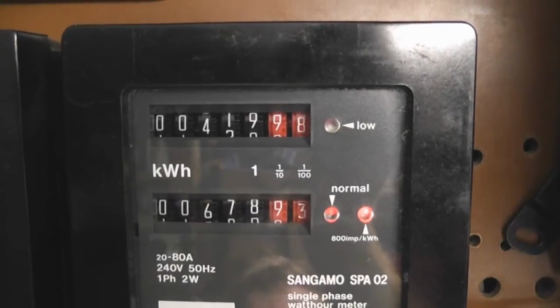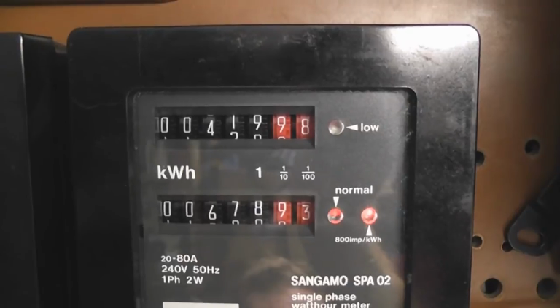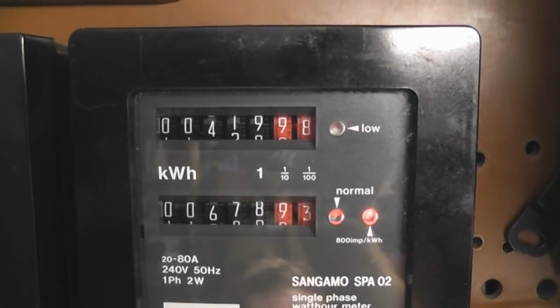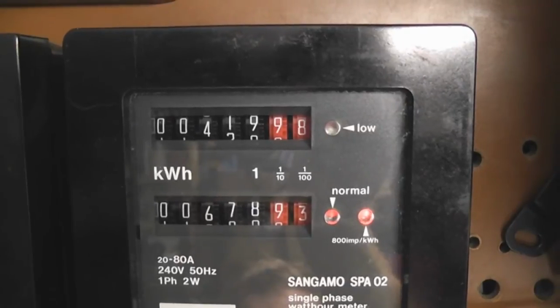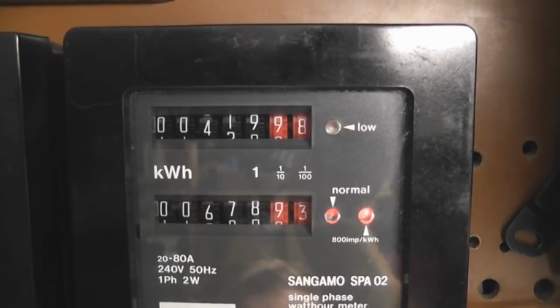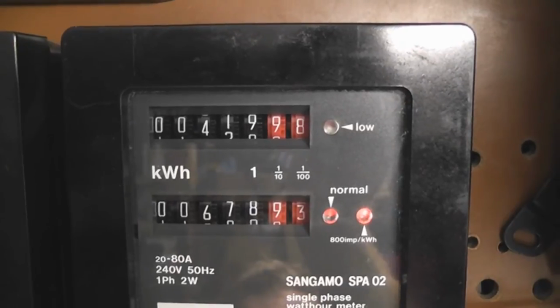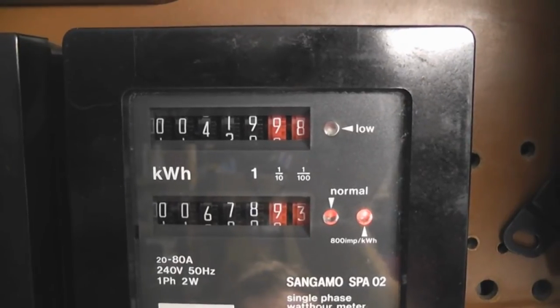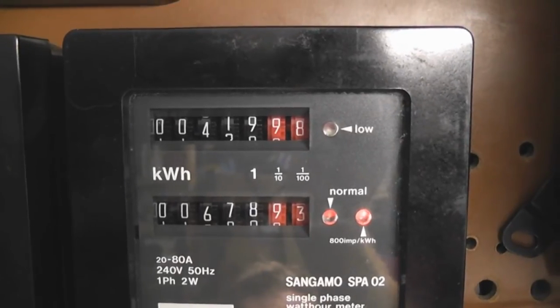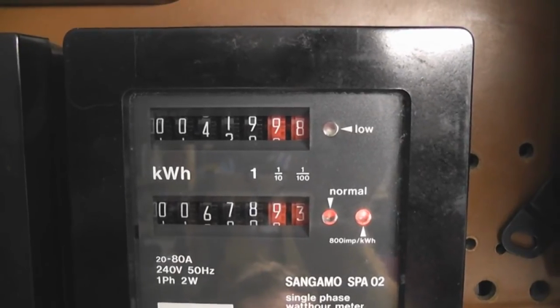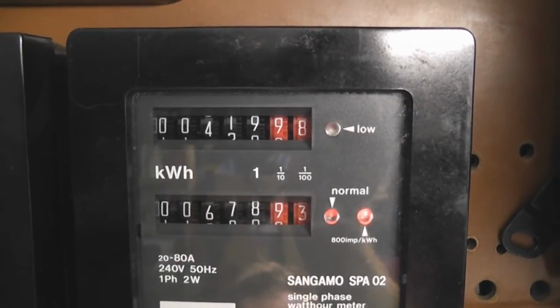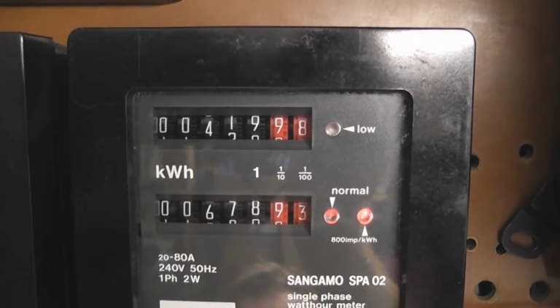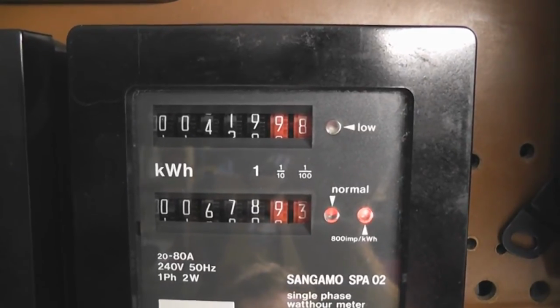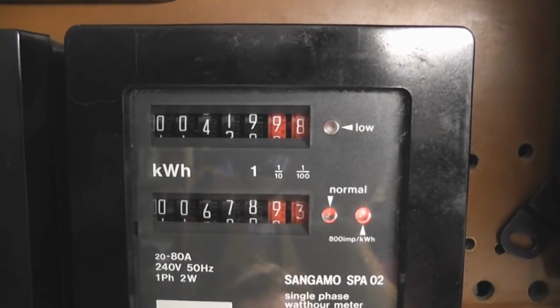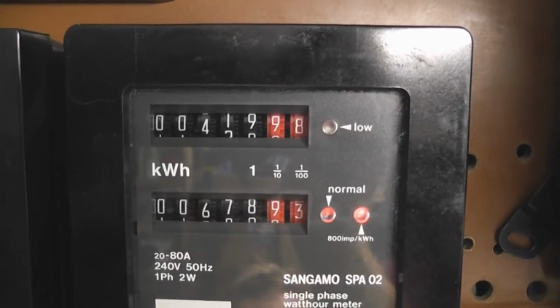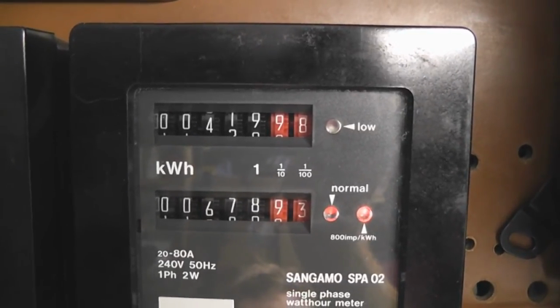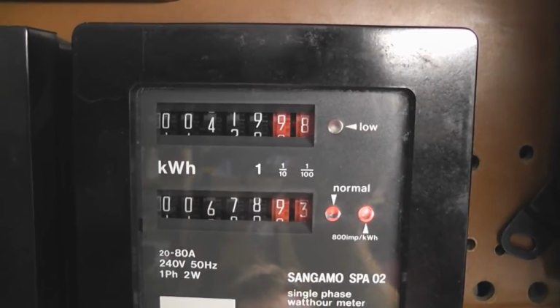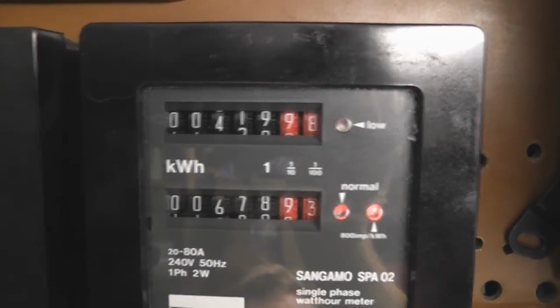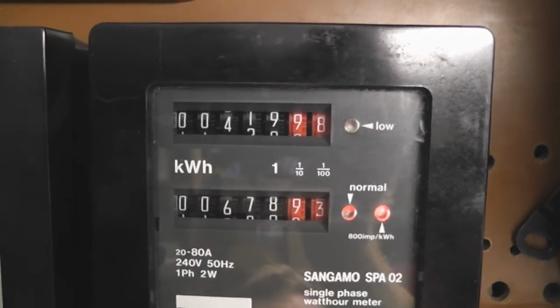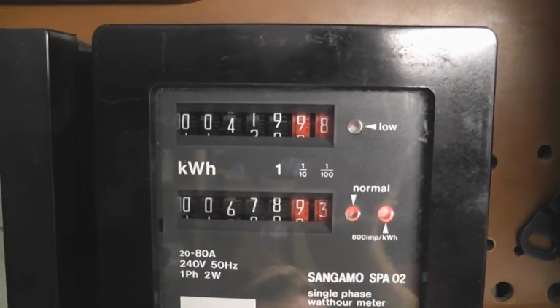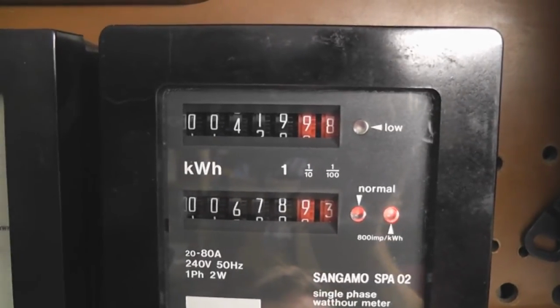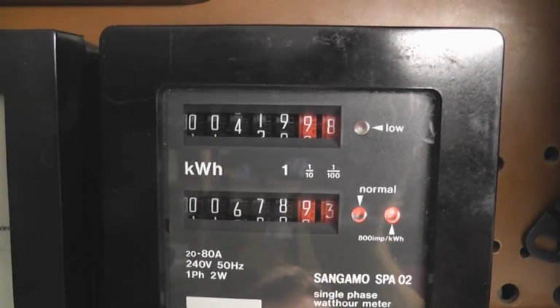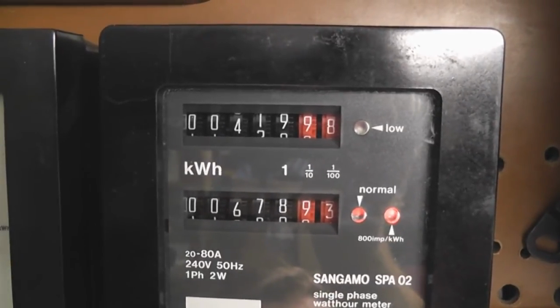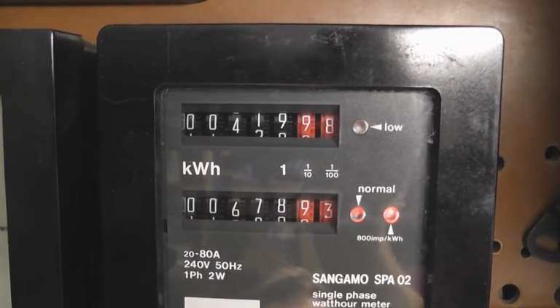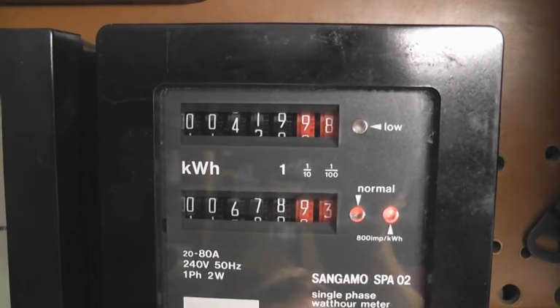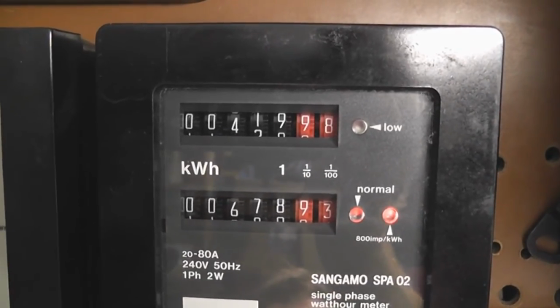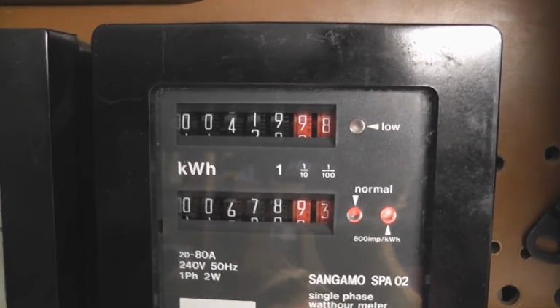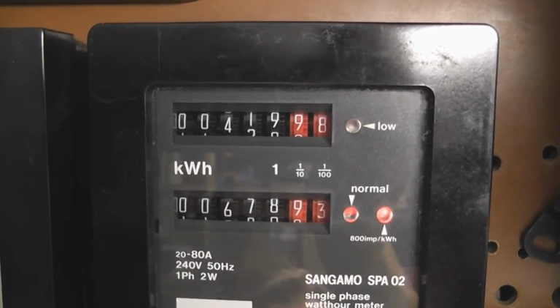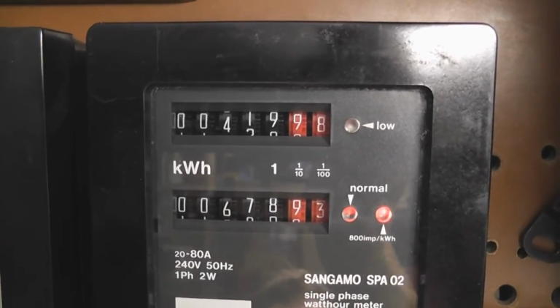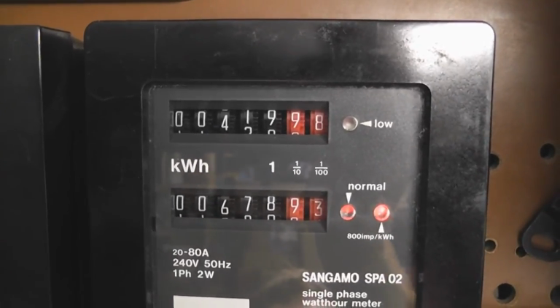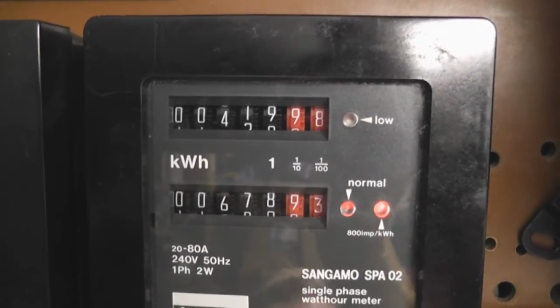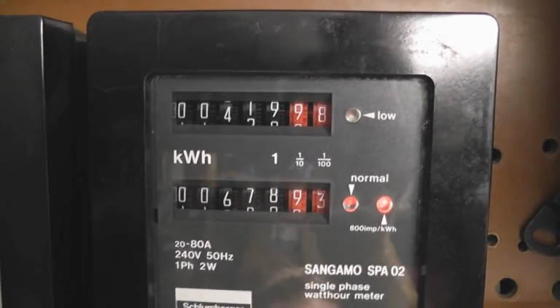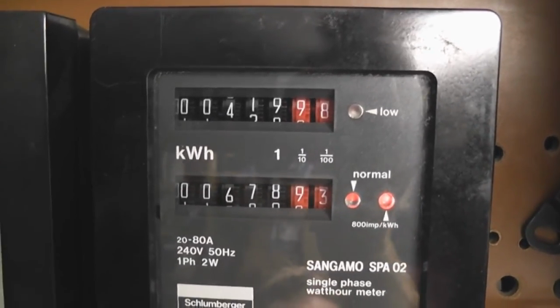For Stephen 715715, this is the current reading on the SBA 02.